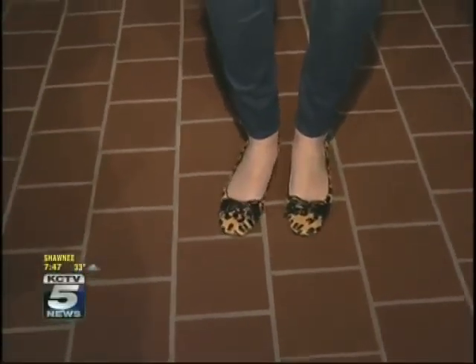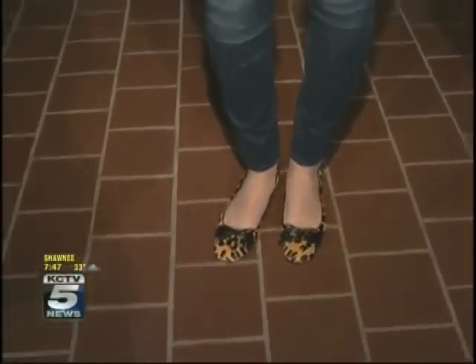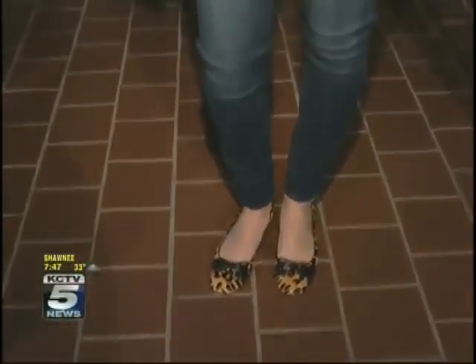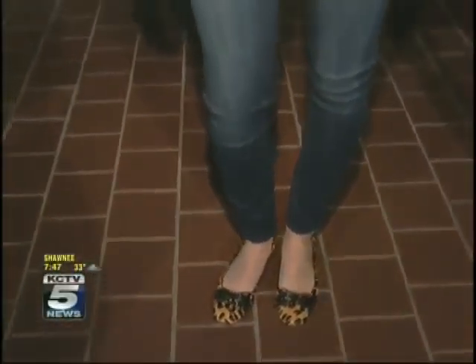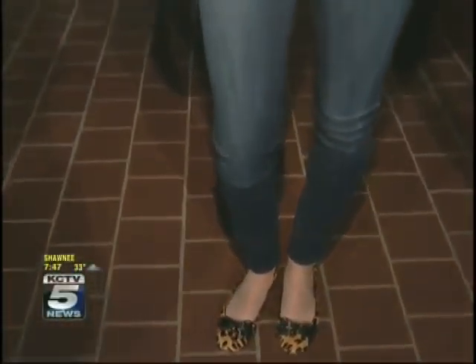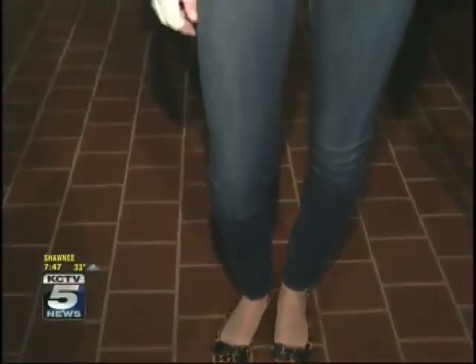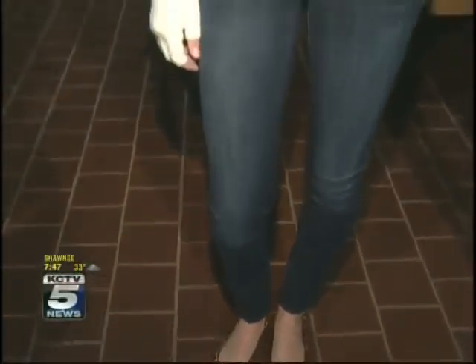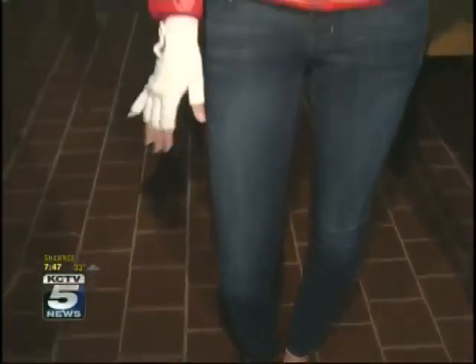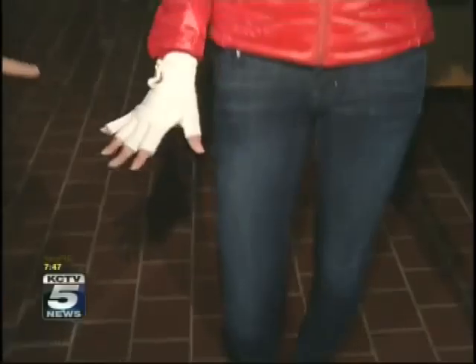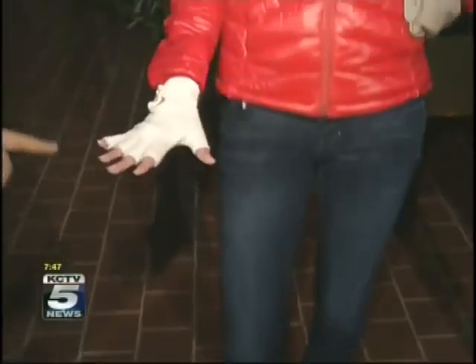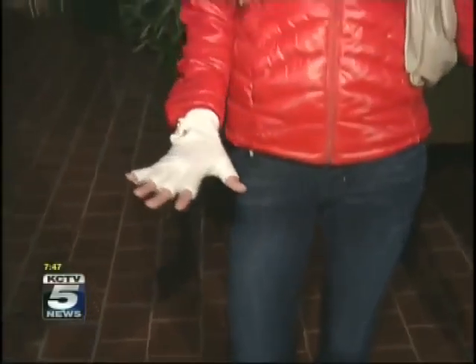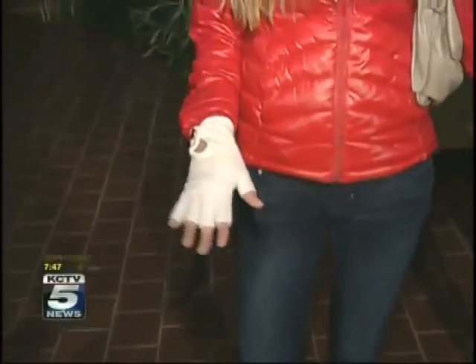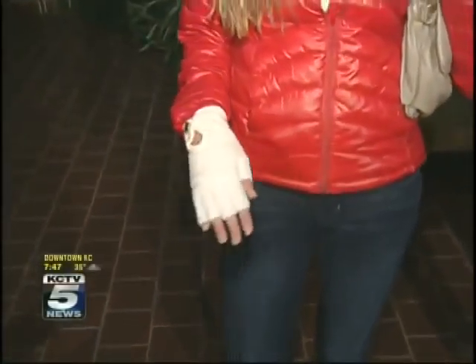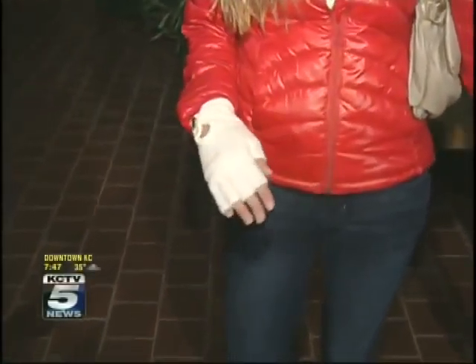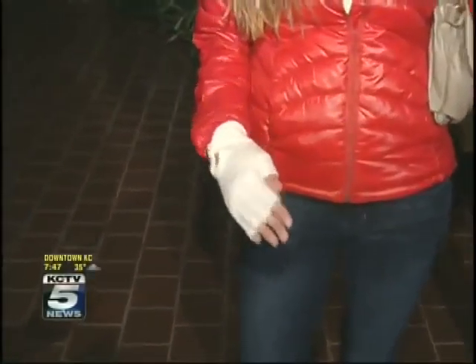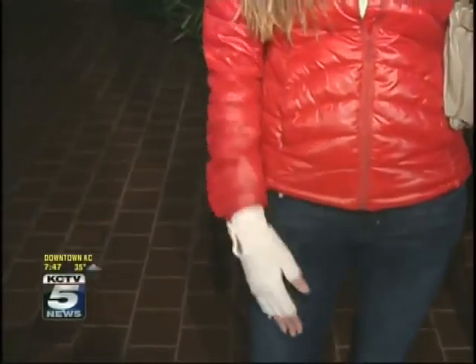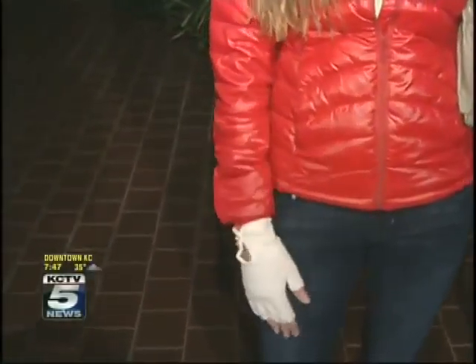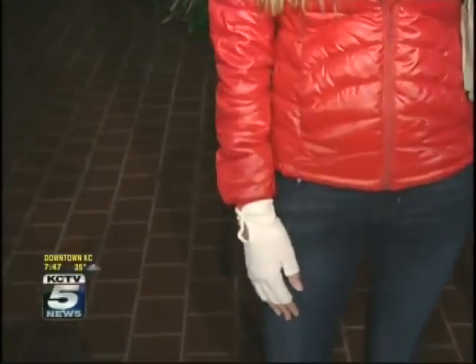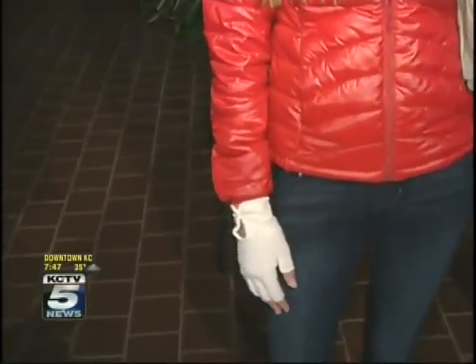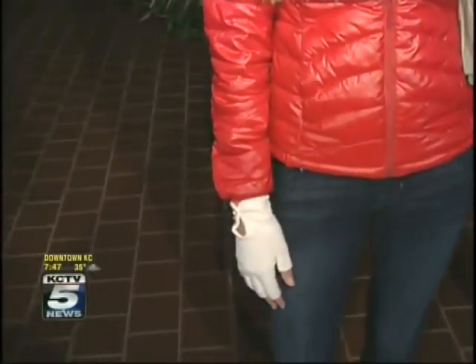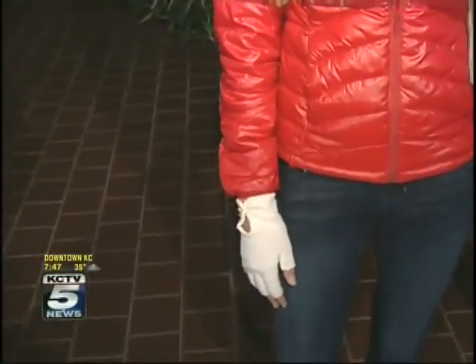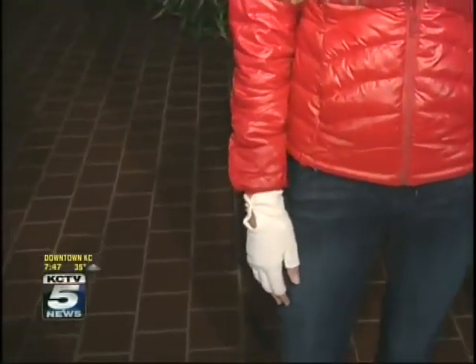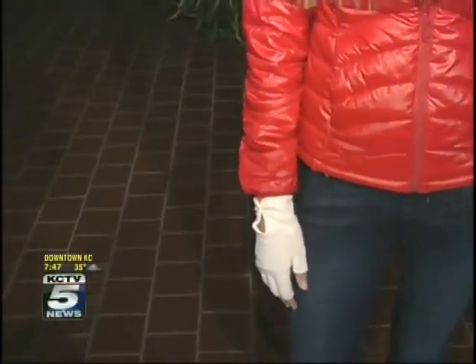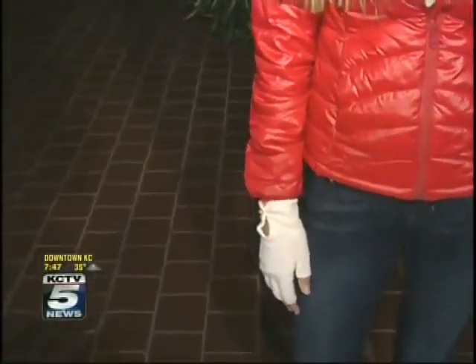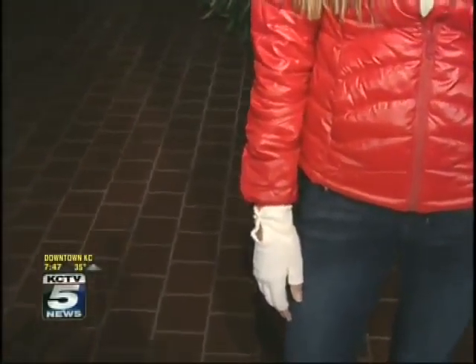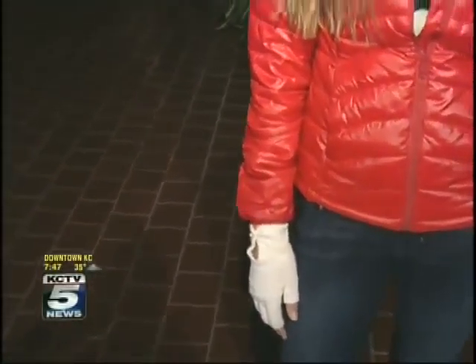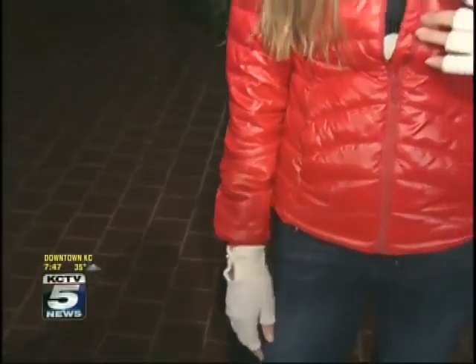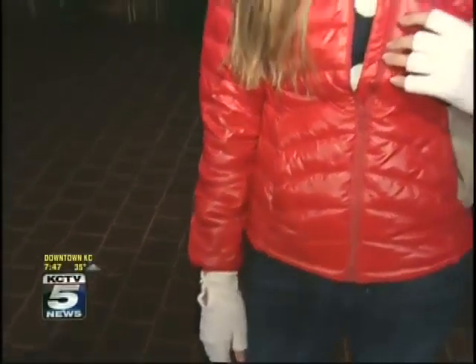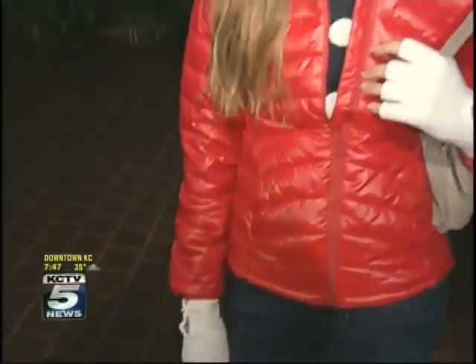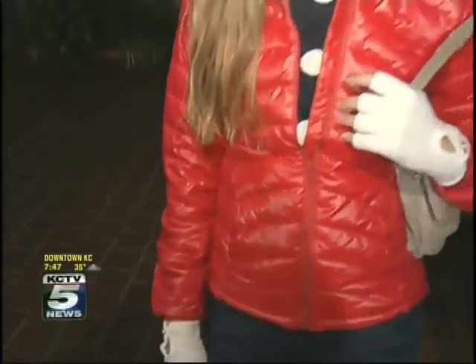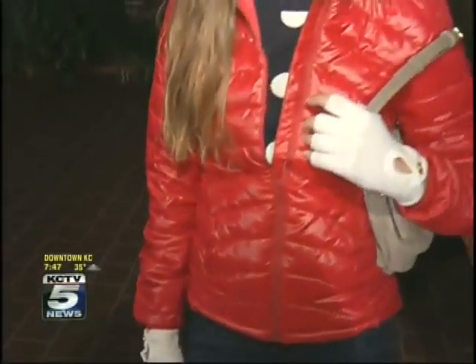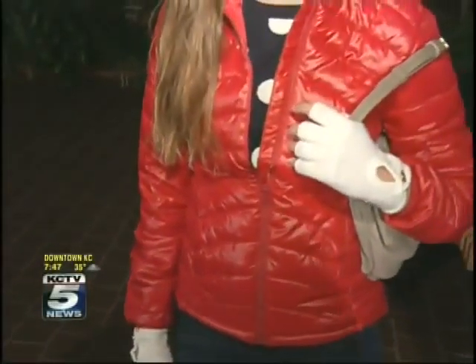I must say, I like those little gloves though. You know what? She can text her girlfriends — but not while she's driving.